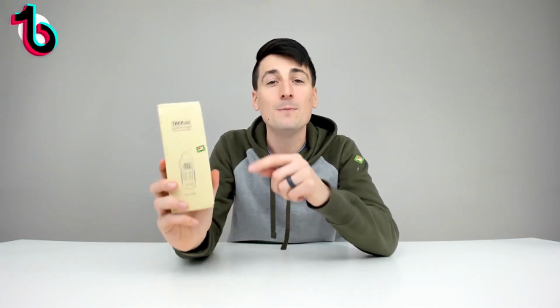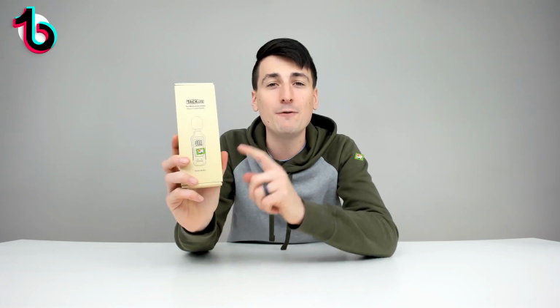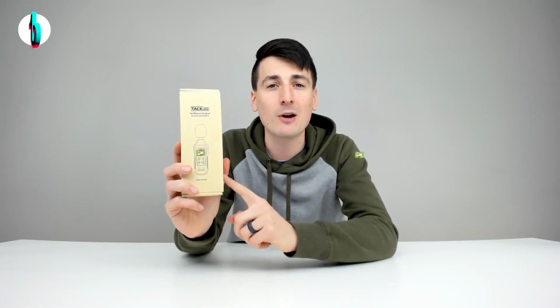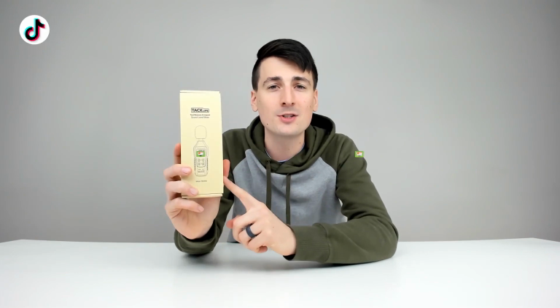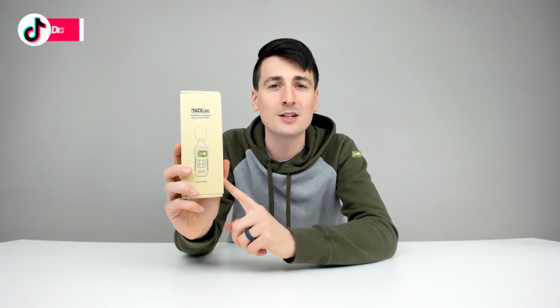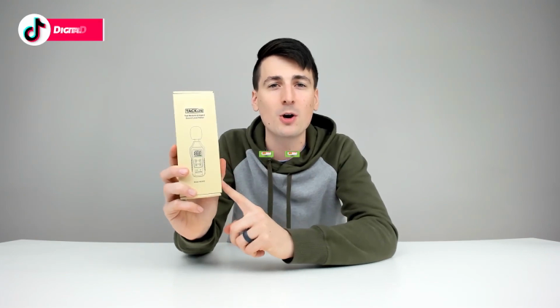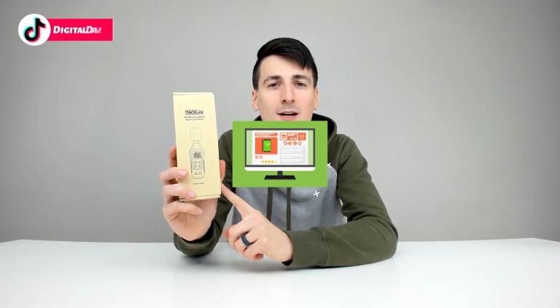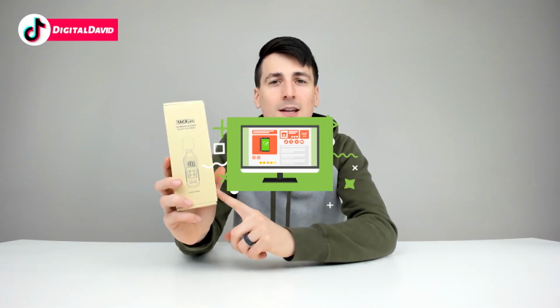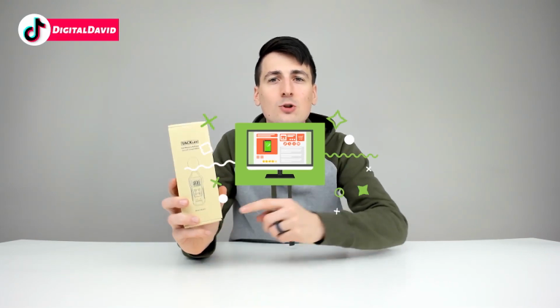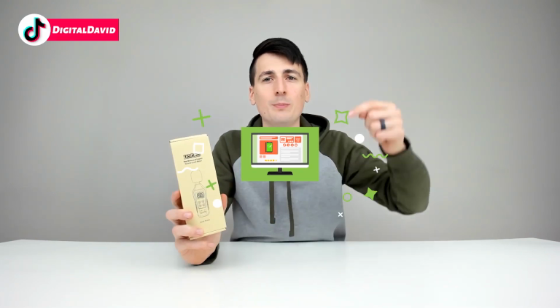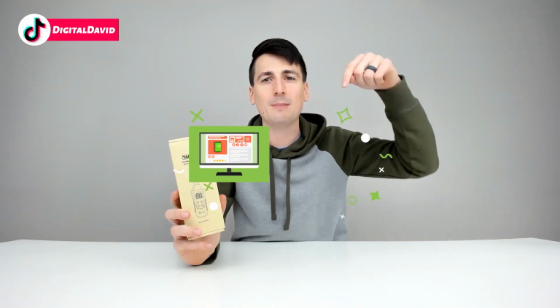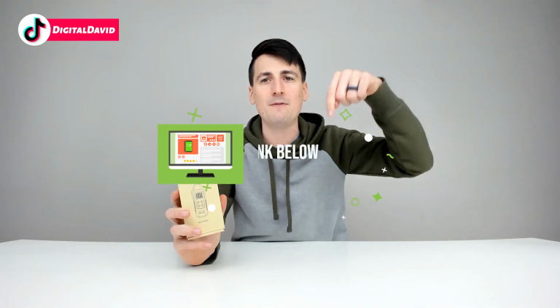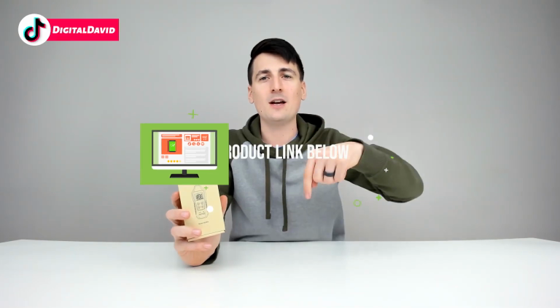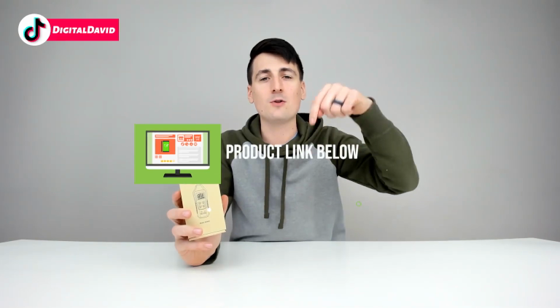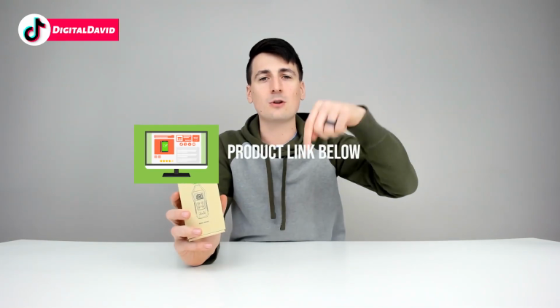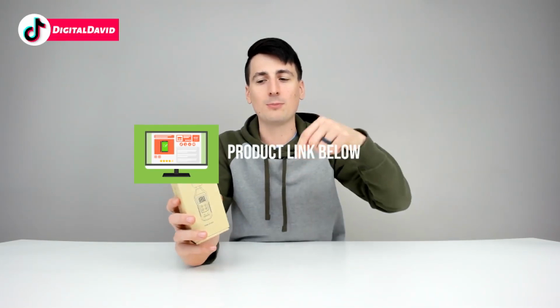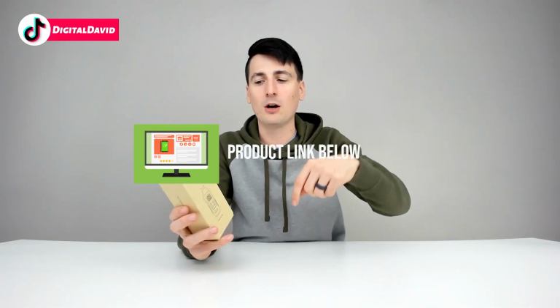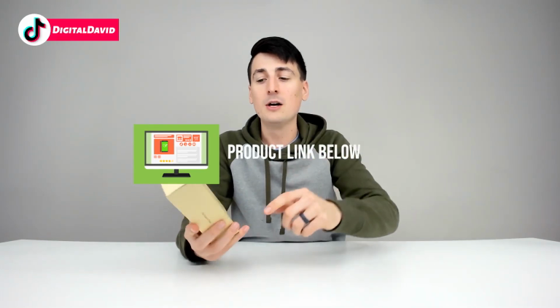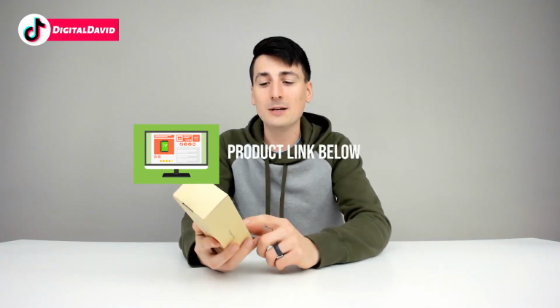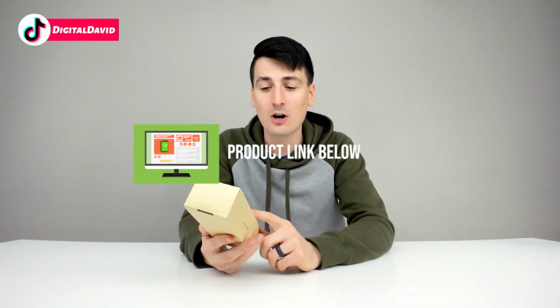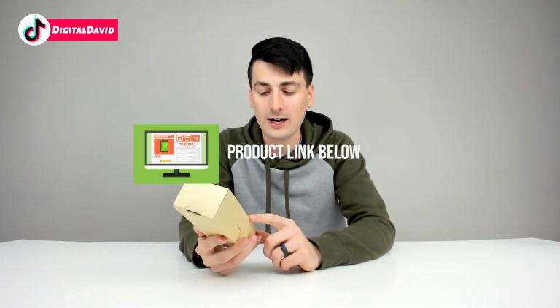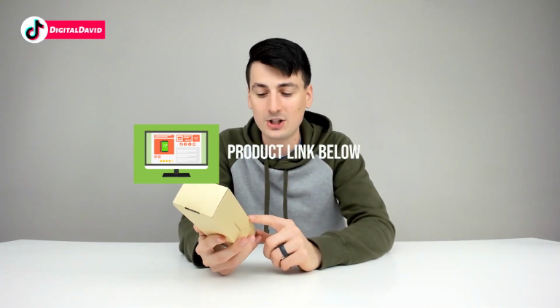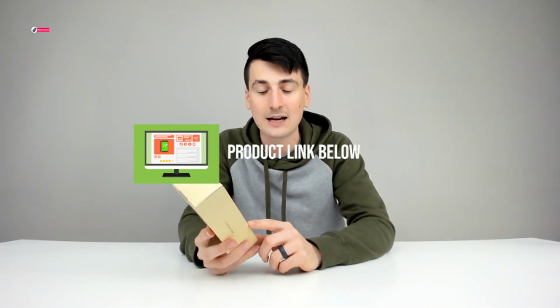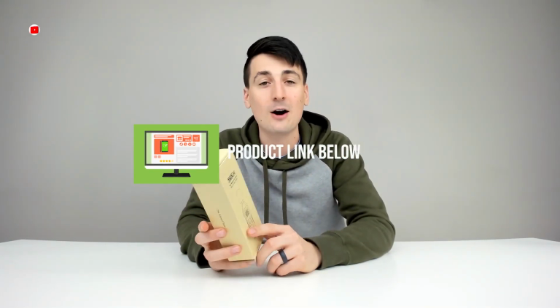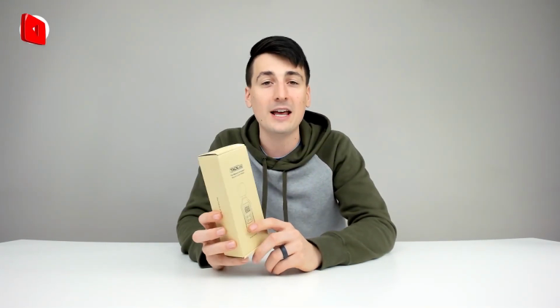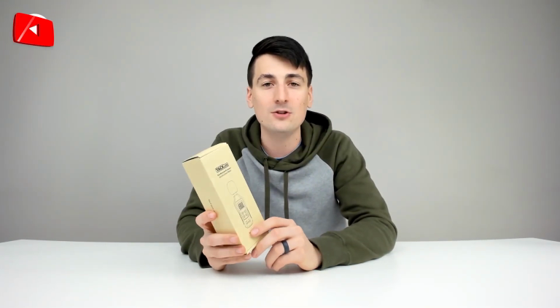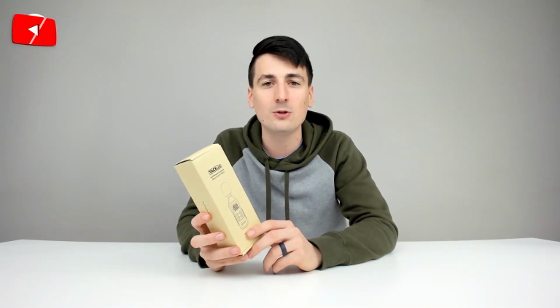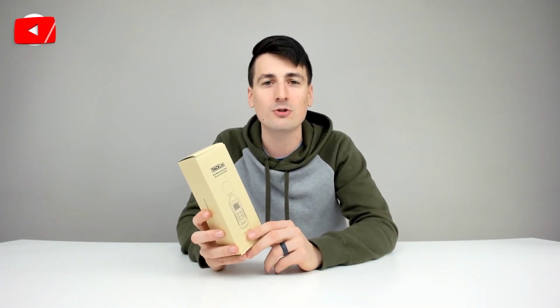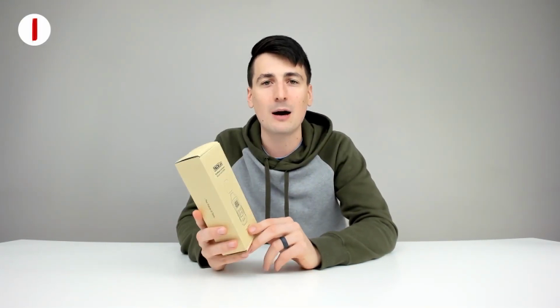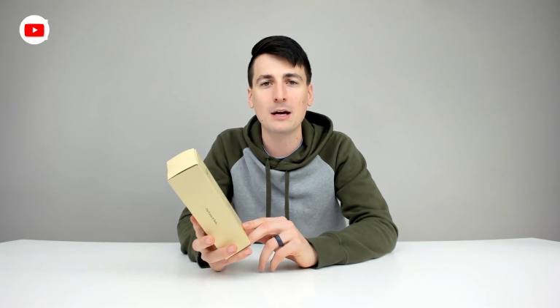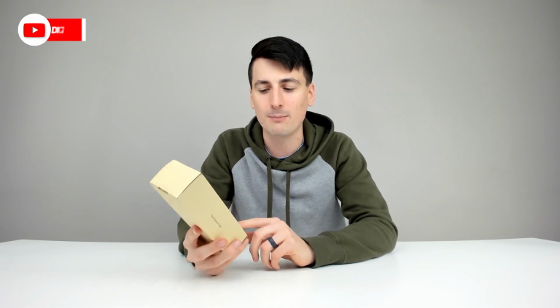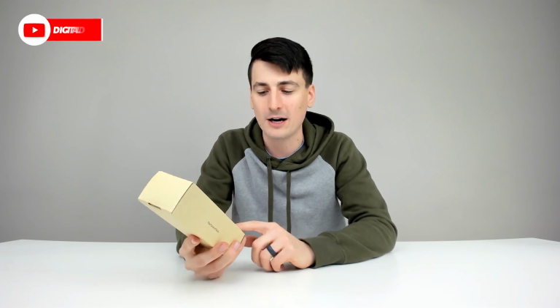If you're interested in this product, the link to it will be in my video description below. Please go ahead, check it out, and do your shopping from there.